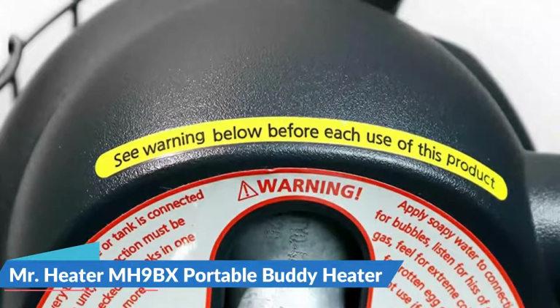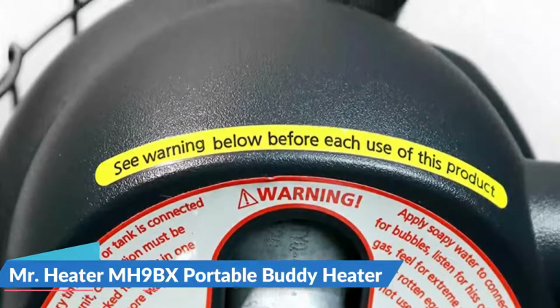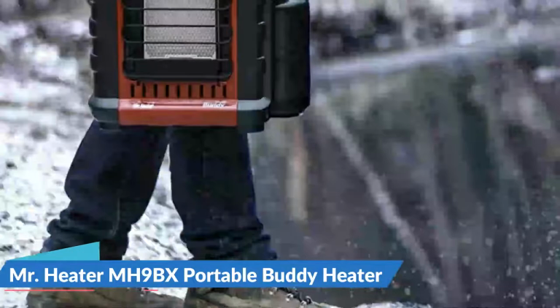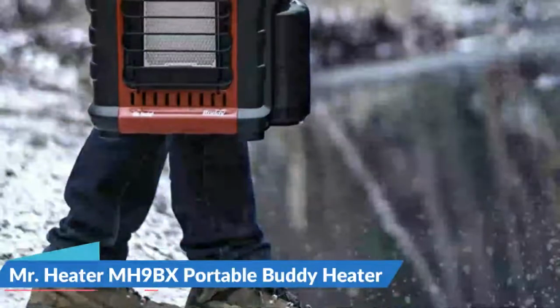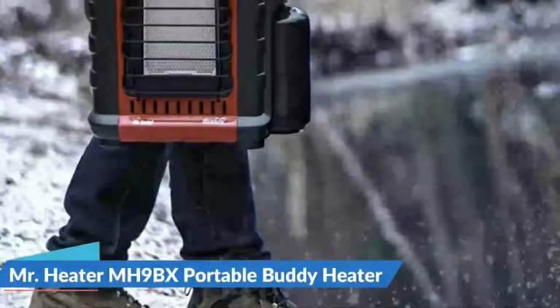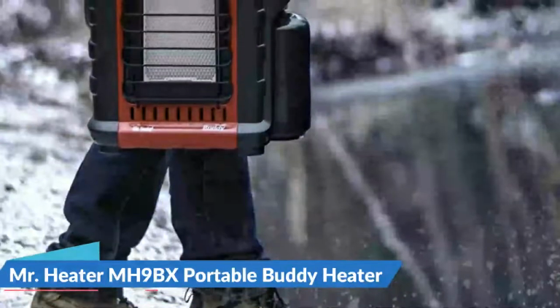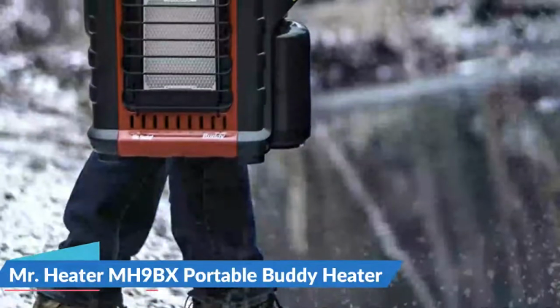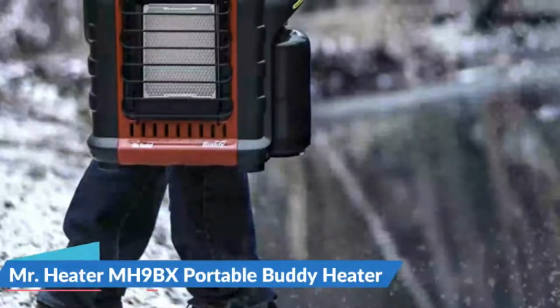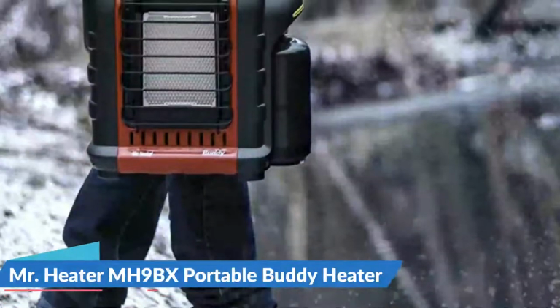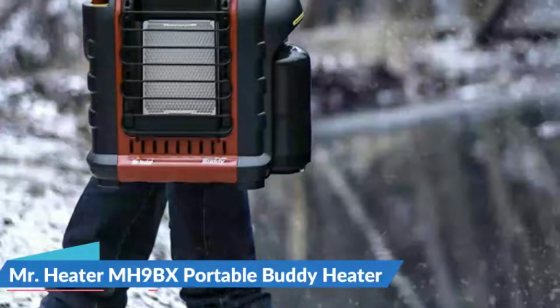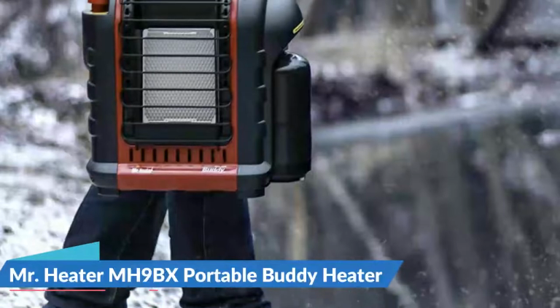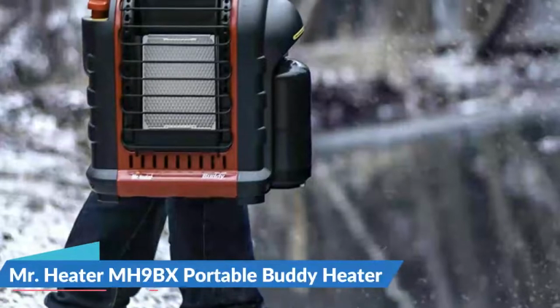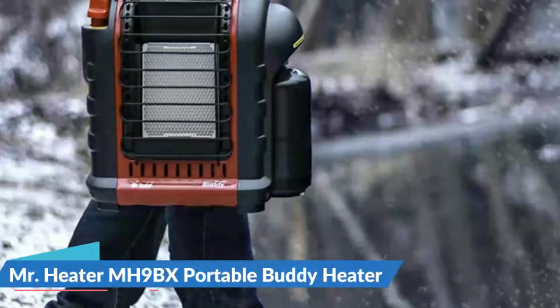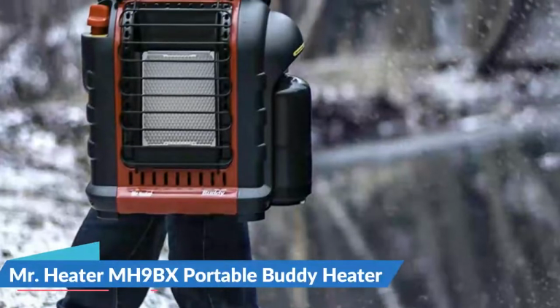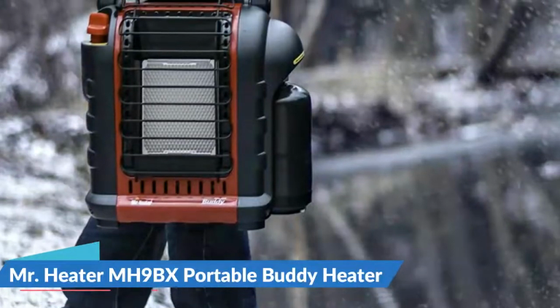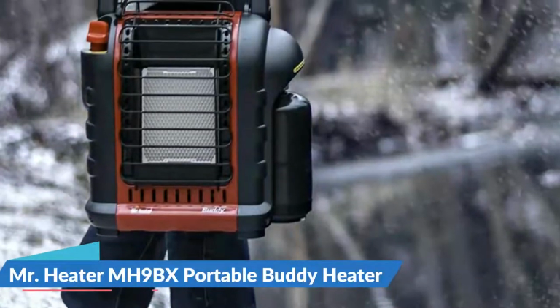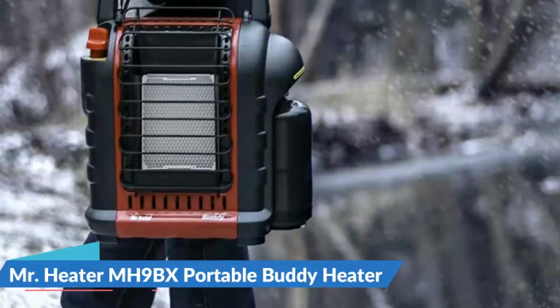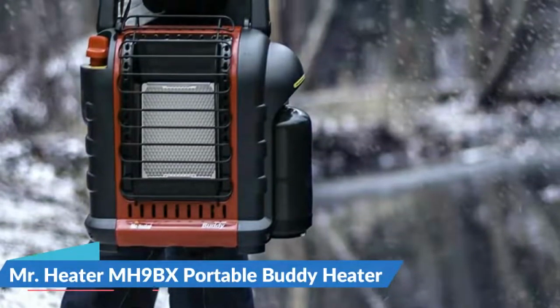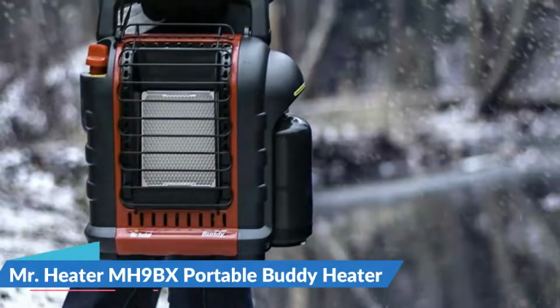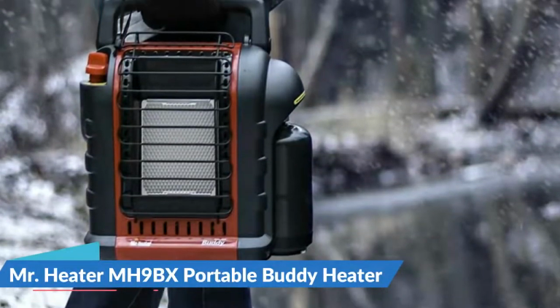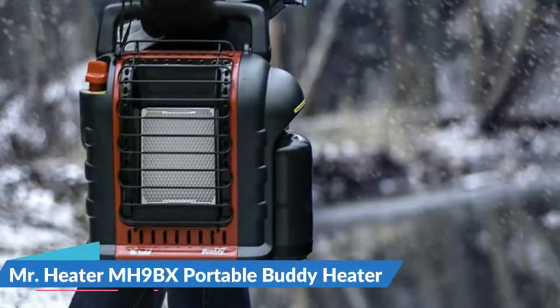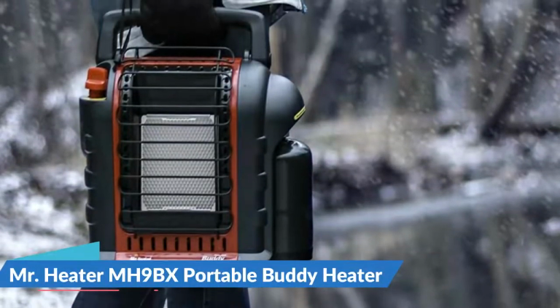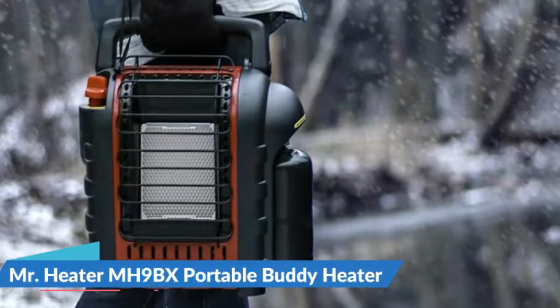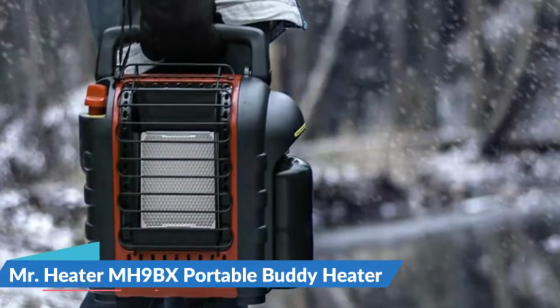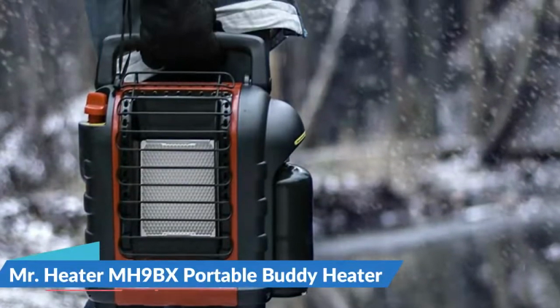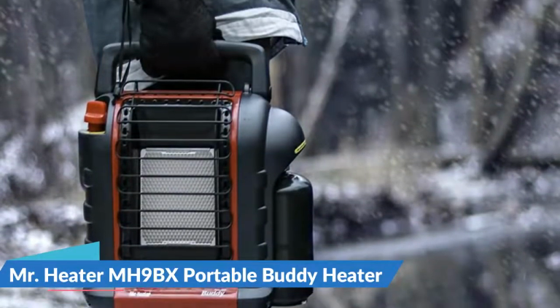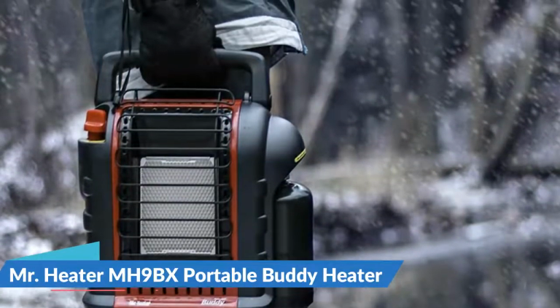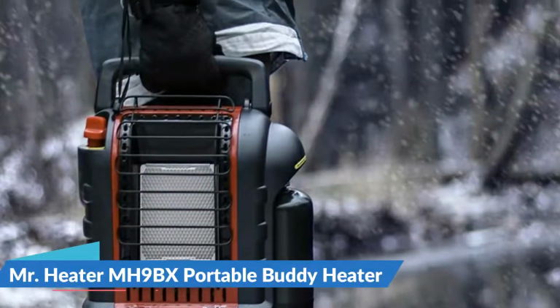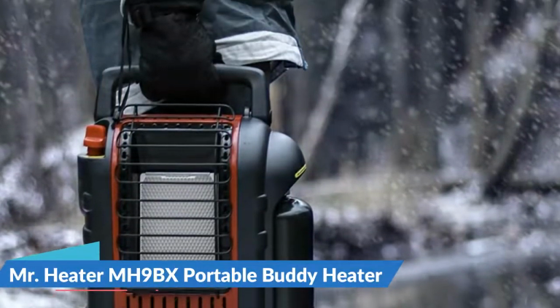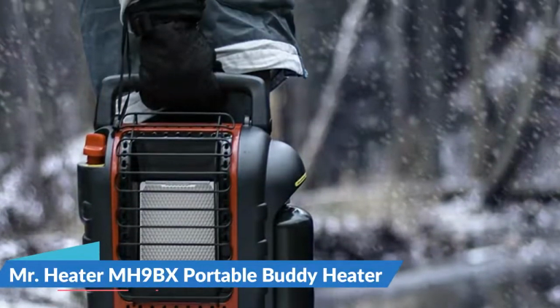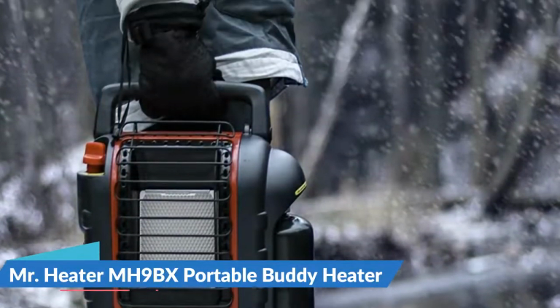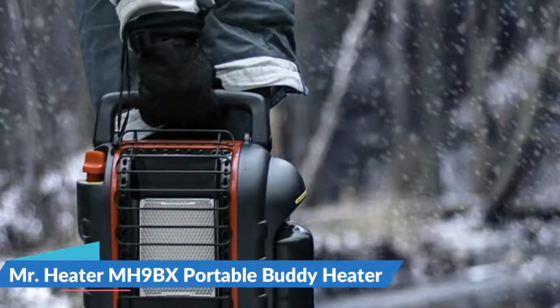Key features include a fold-down handle, swivel-out regulator, connects to propane tank, with run time details available for reference.